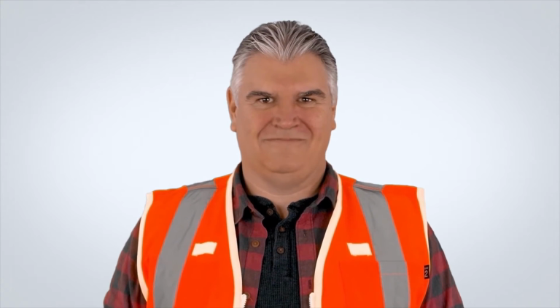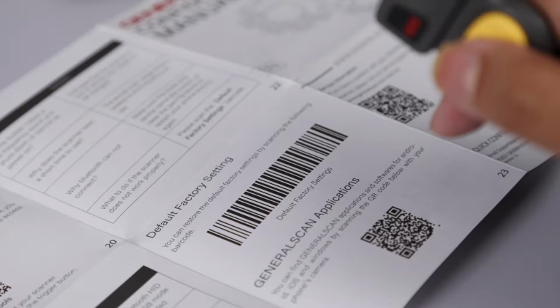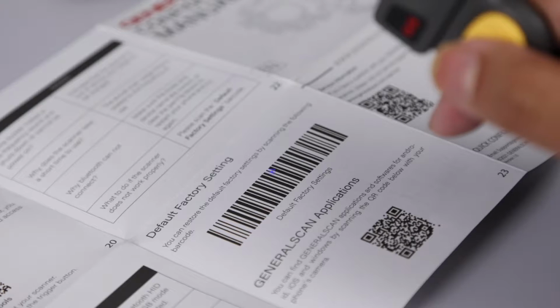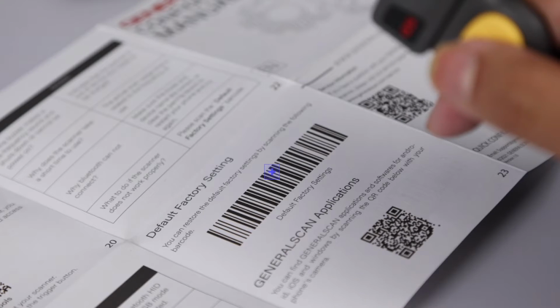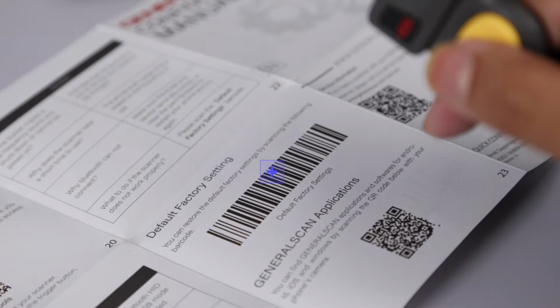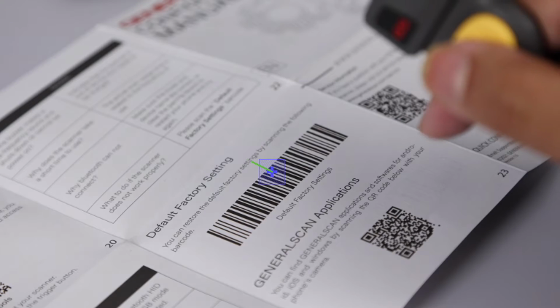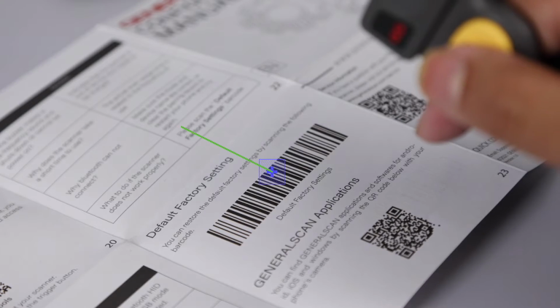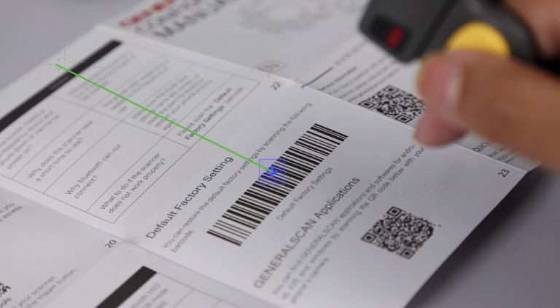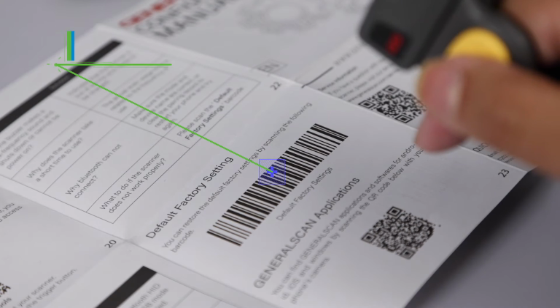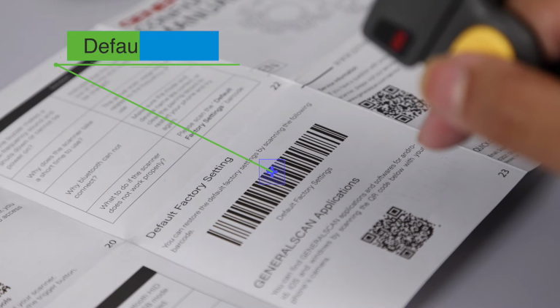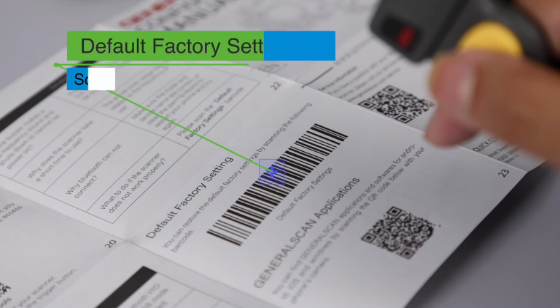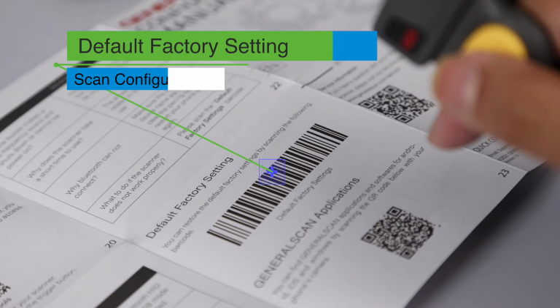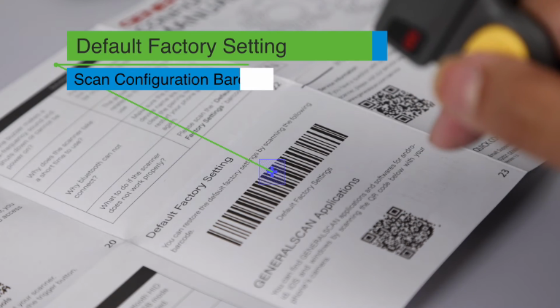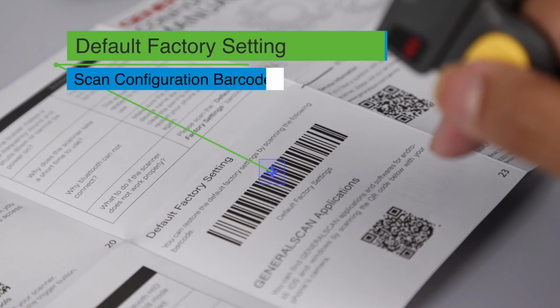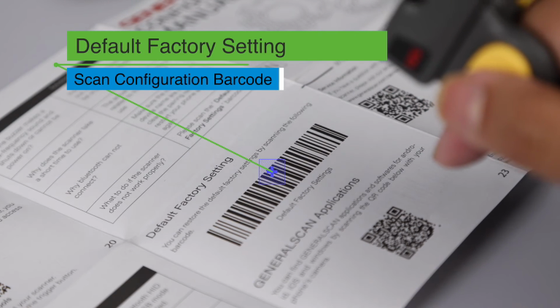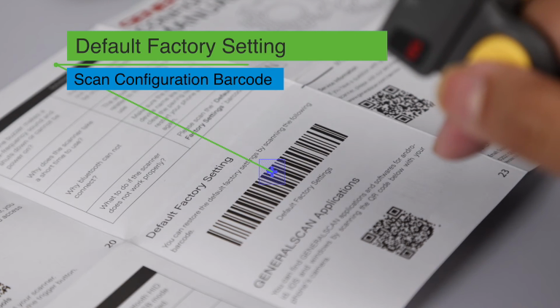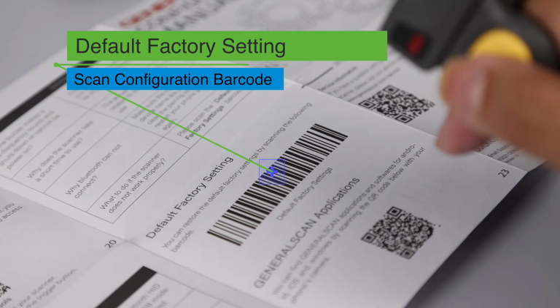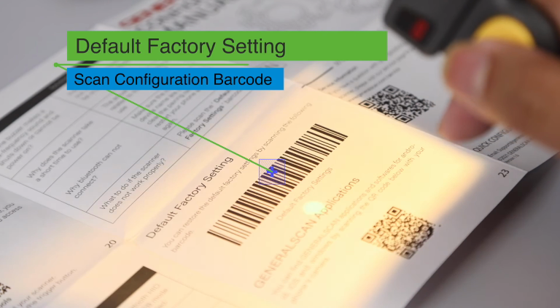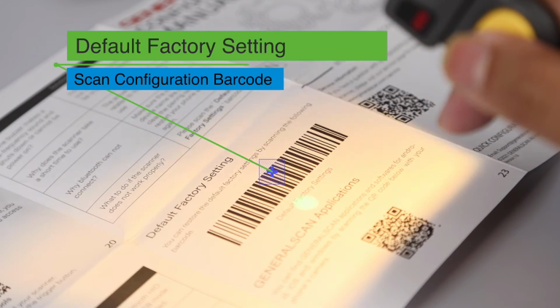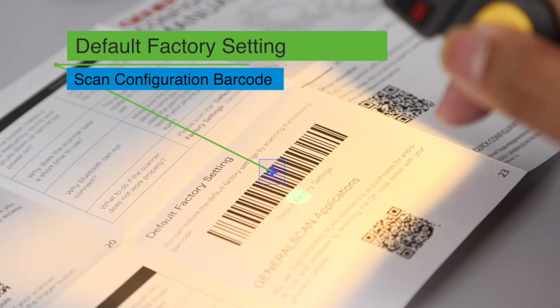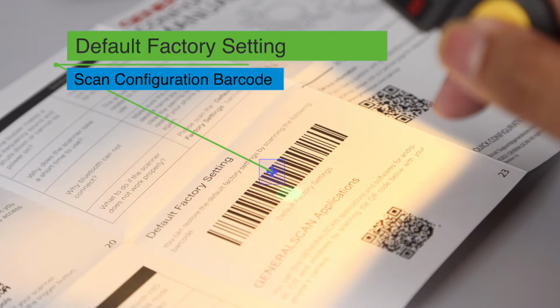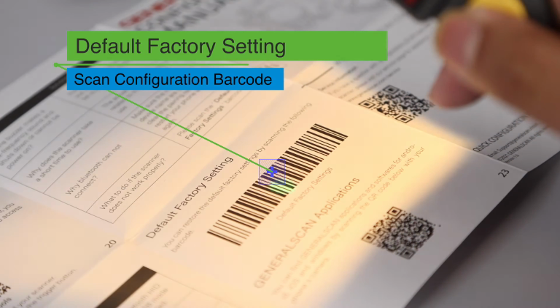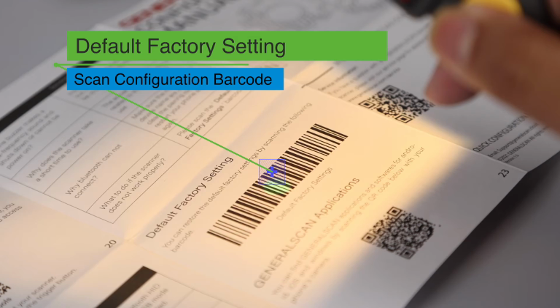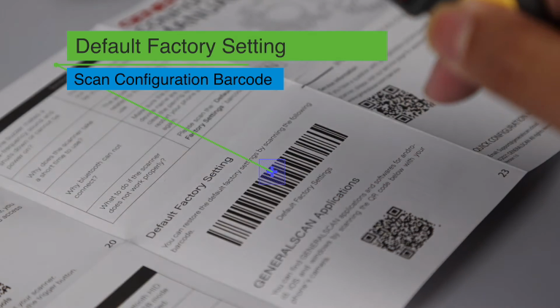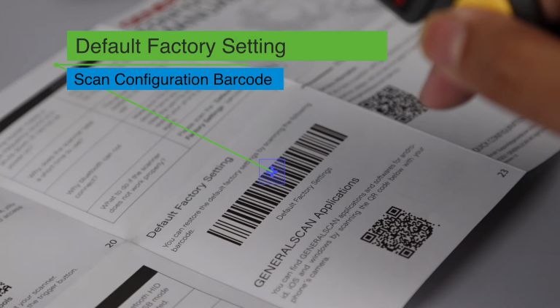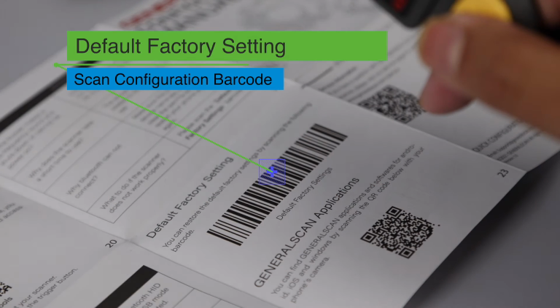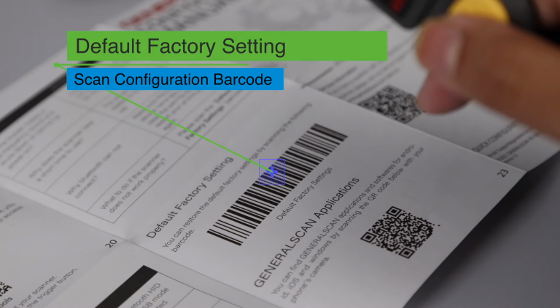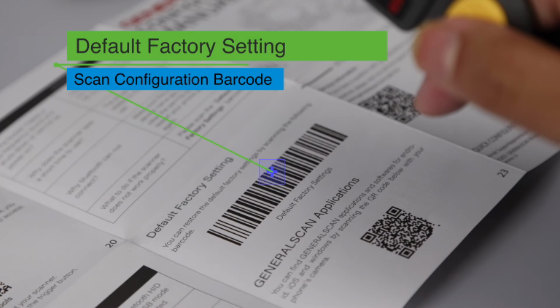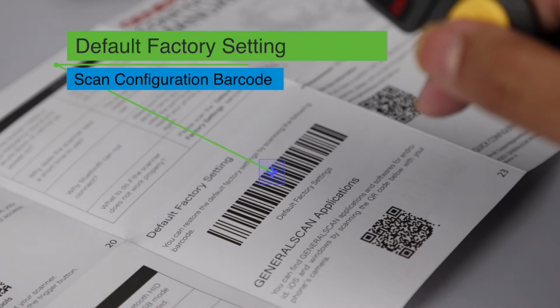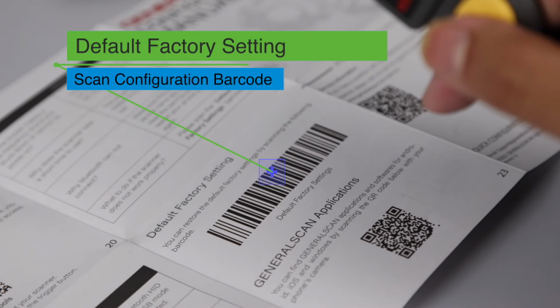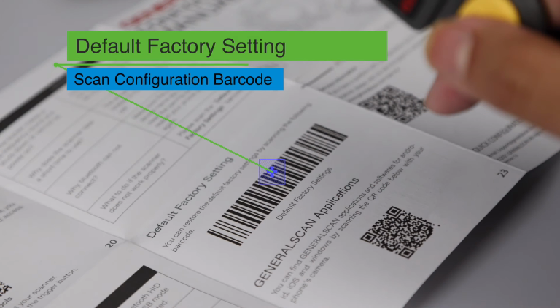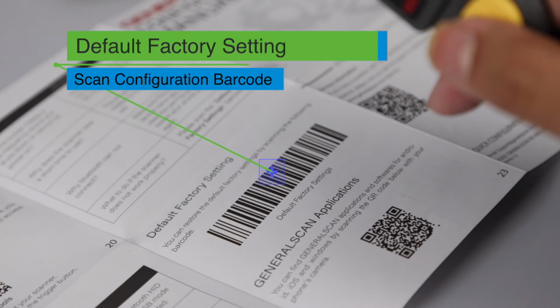Please scan the barcode for default factory settings to restore the scanner to all default settings.